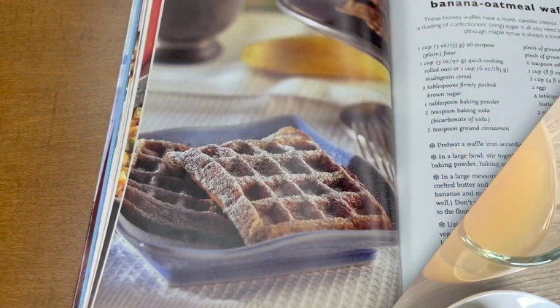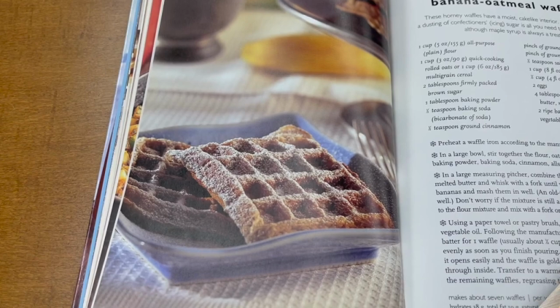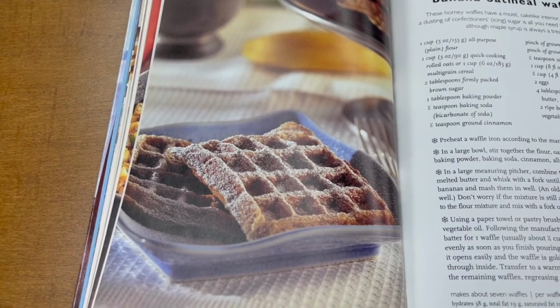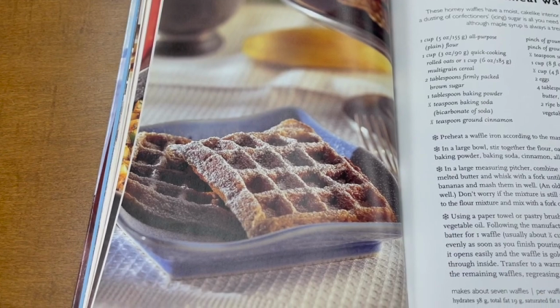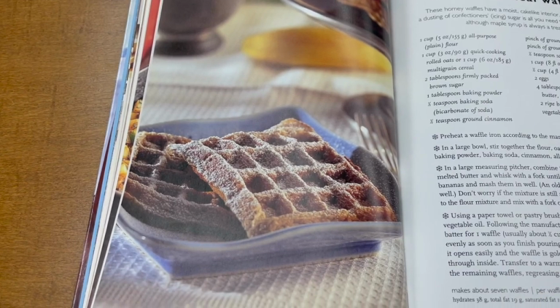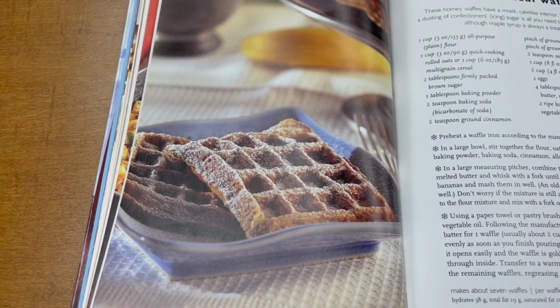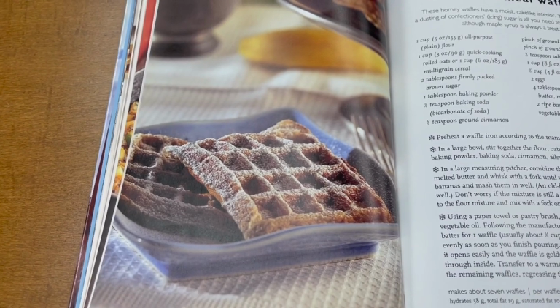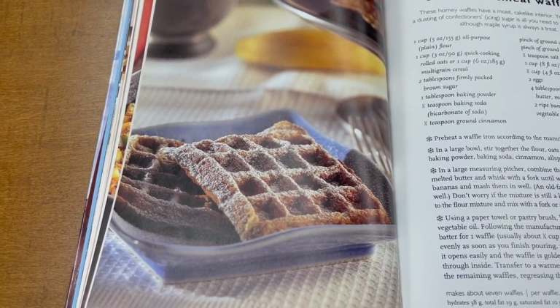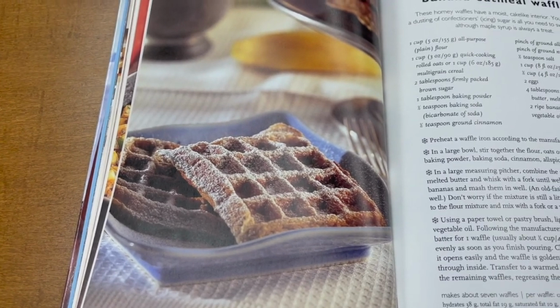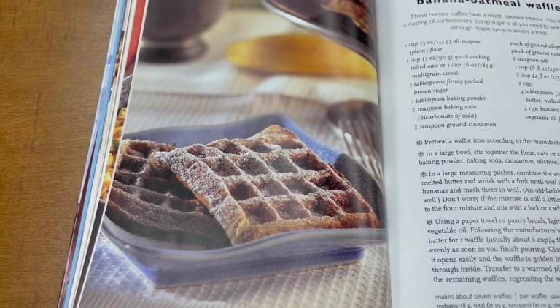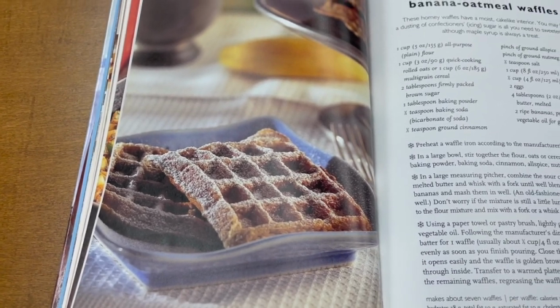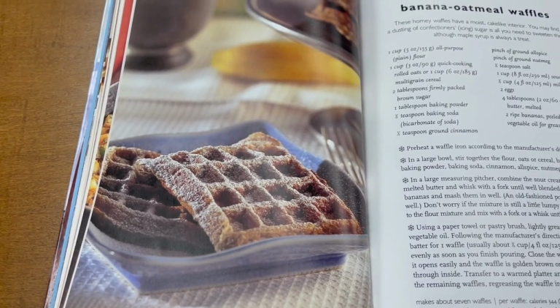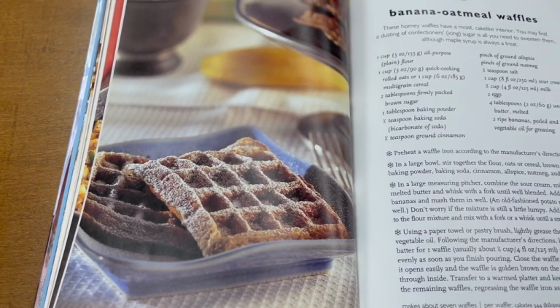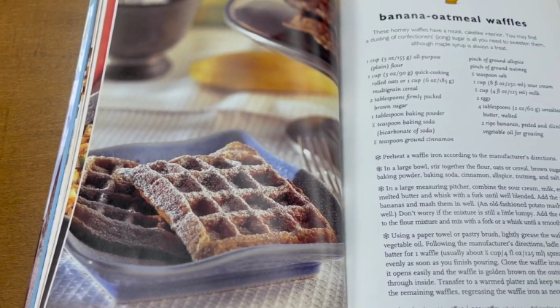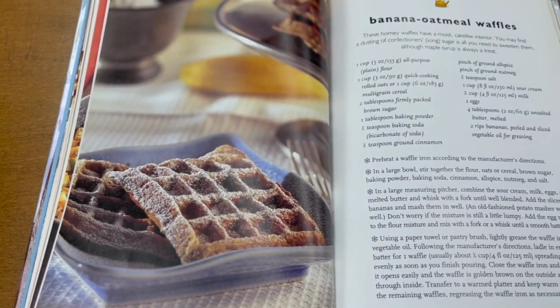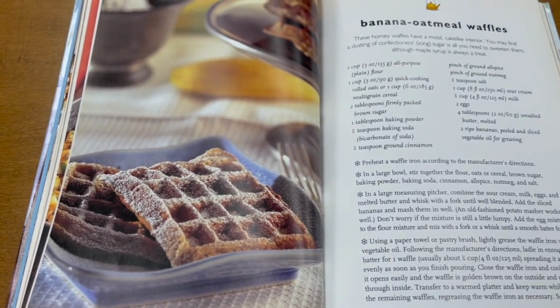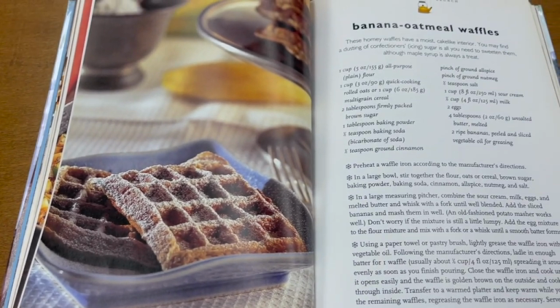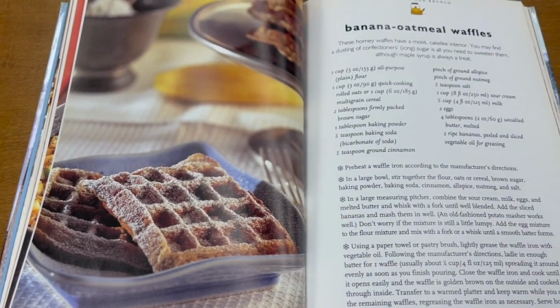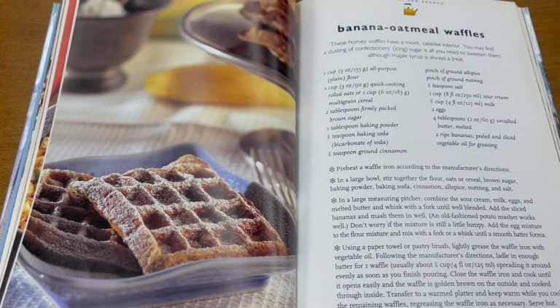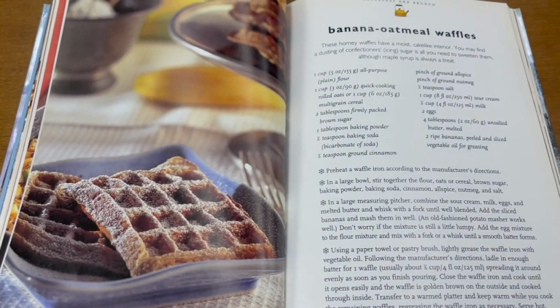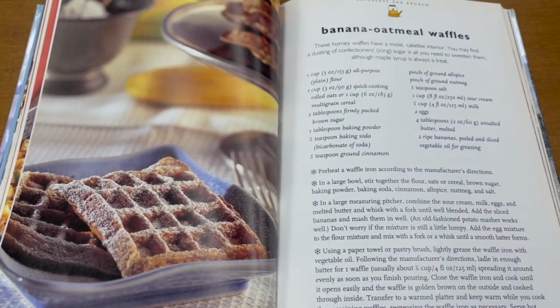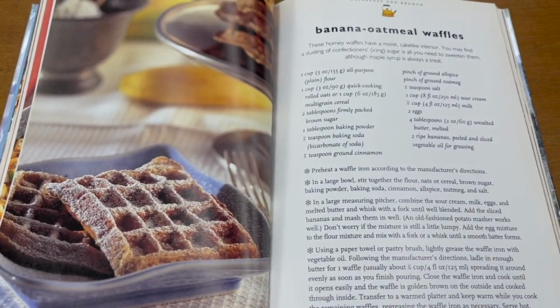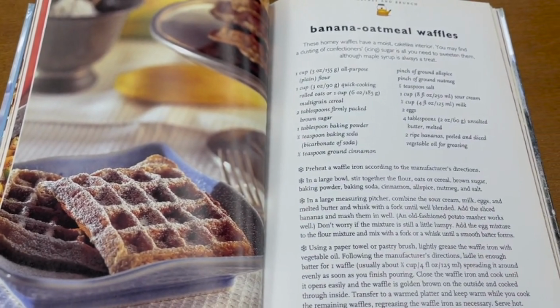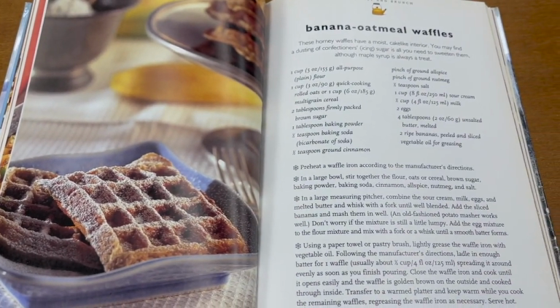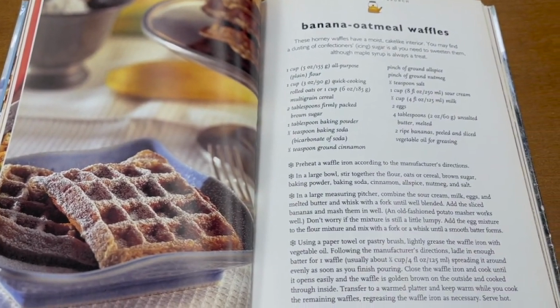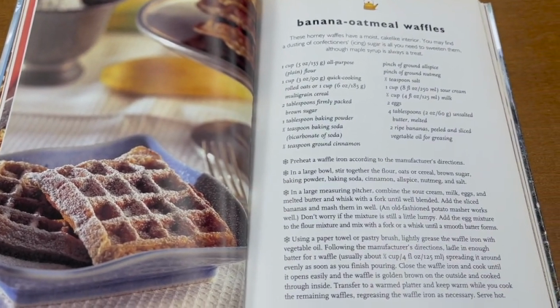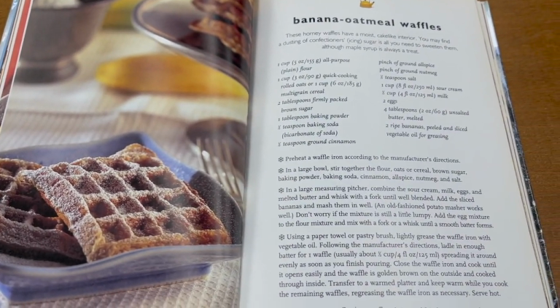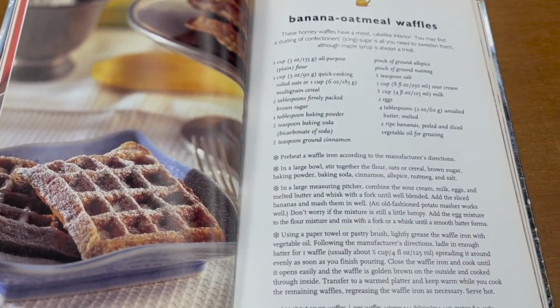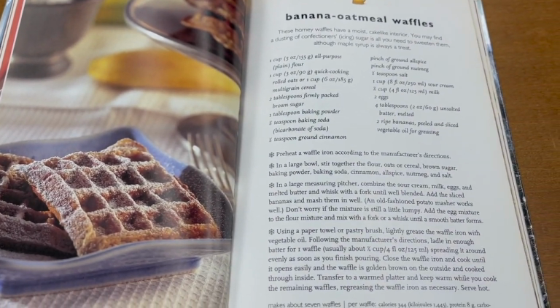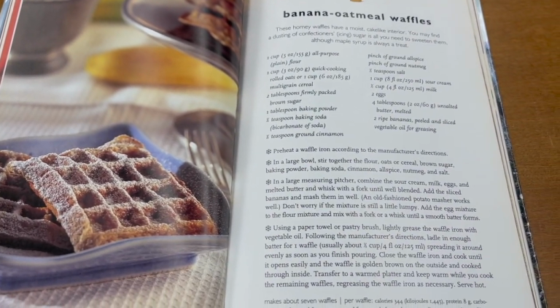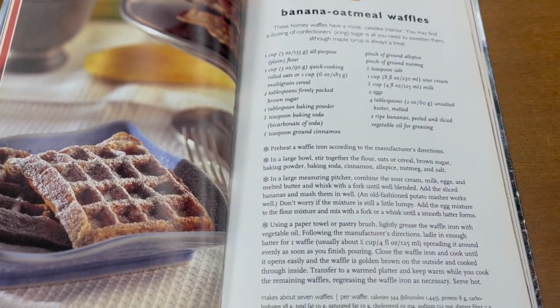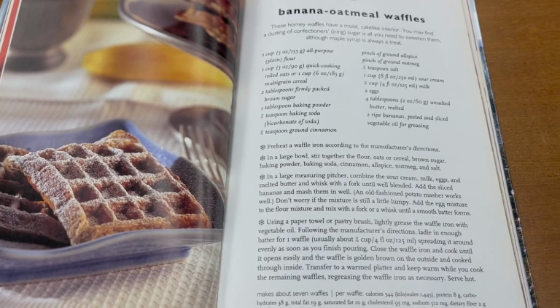The next recipe I'm making from this book is my favorite of them all — it is the banana oatmeal waffles.